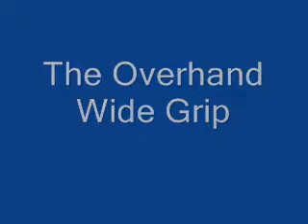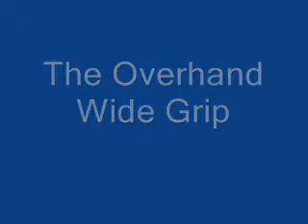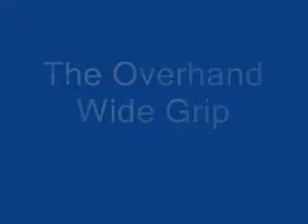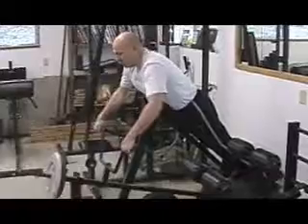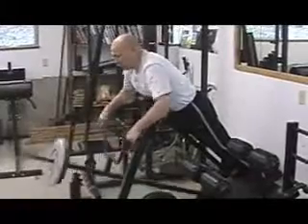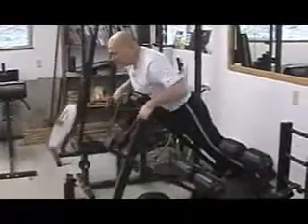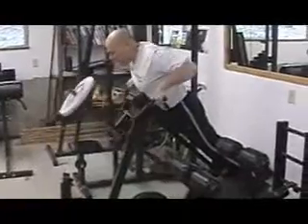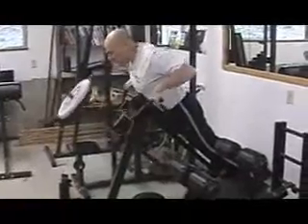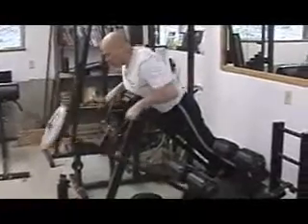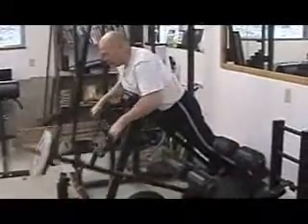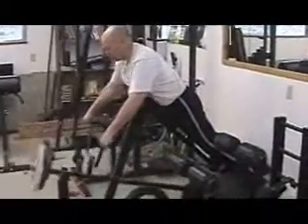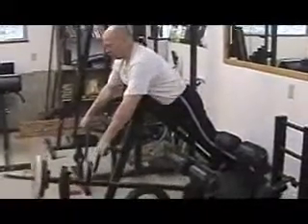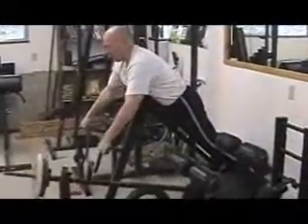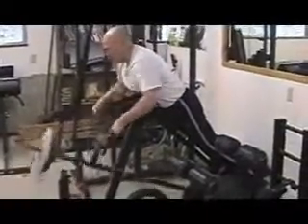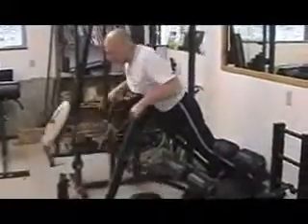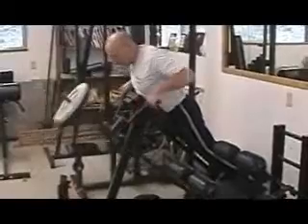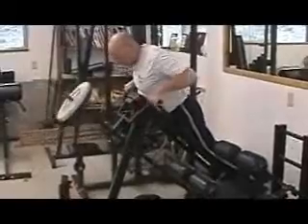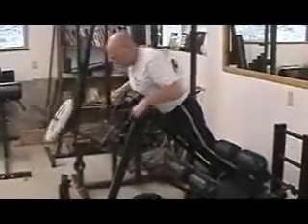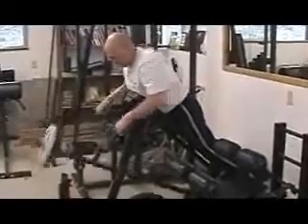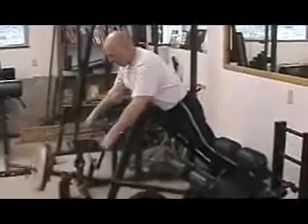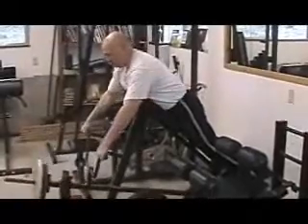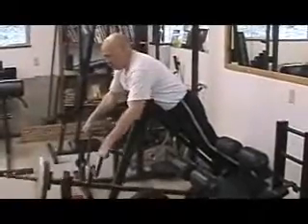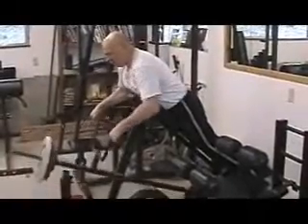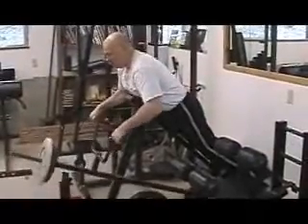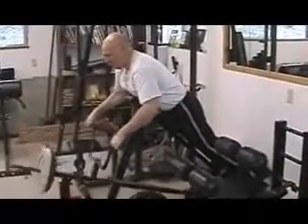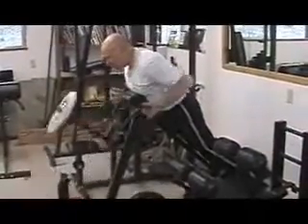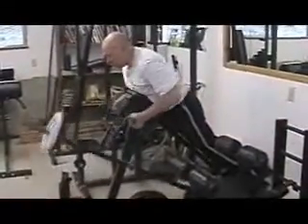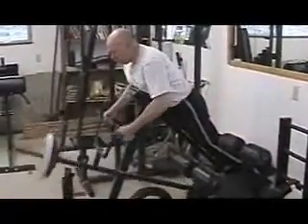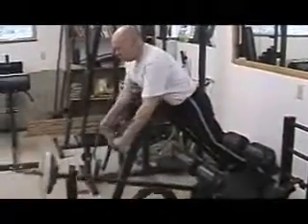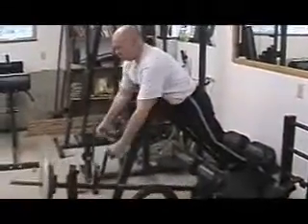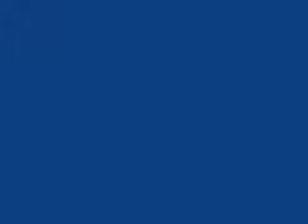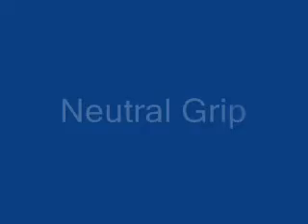The overhand wide grip is another variation. Simply you're just holding on to the handle in a little bit wider manner.